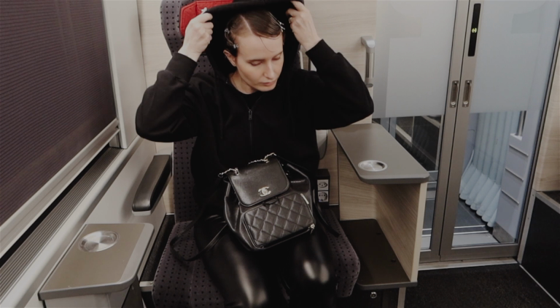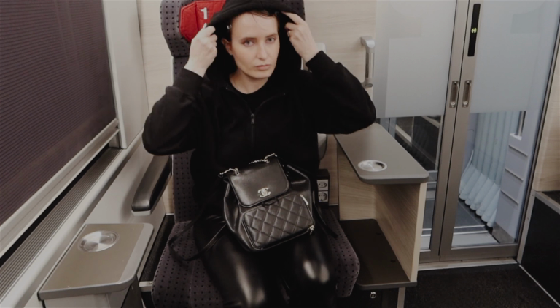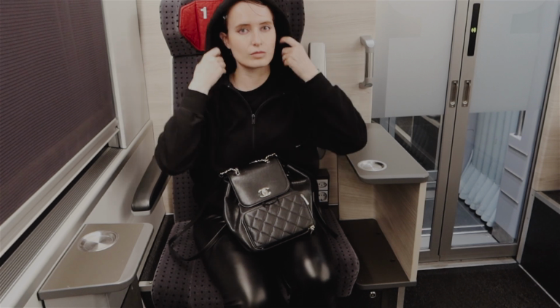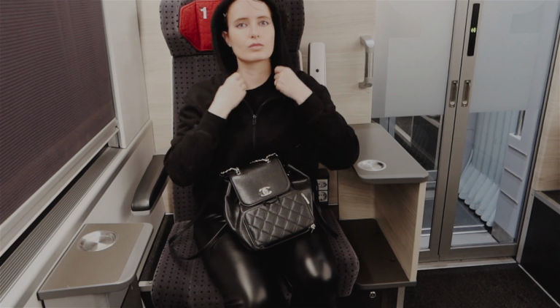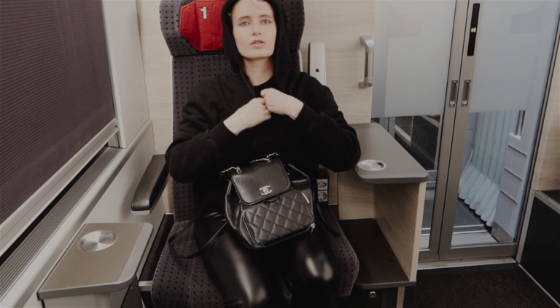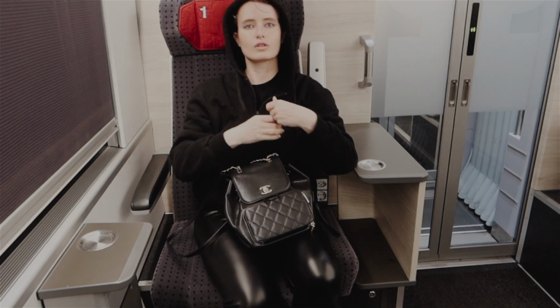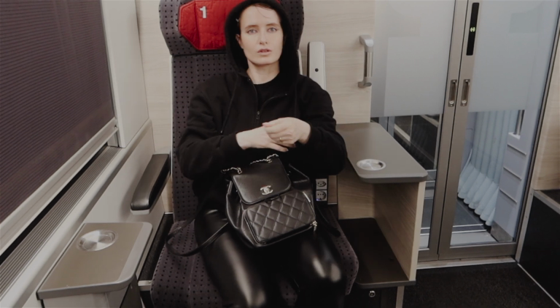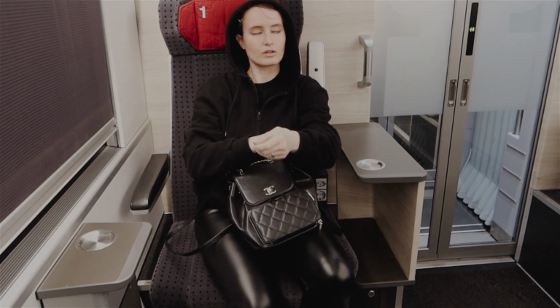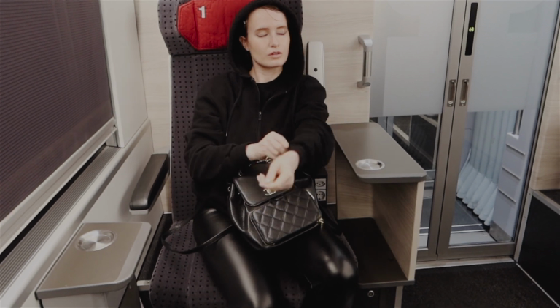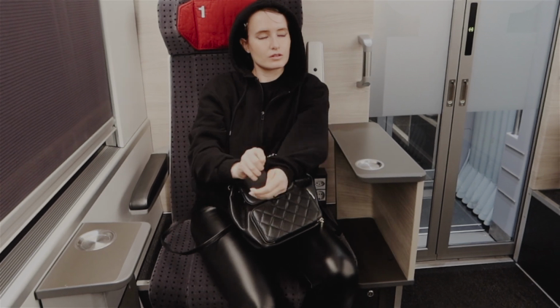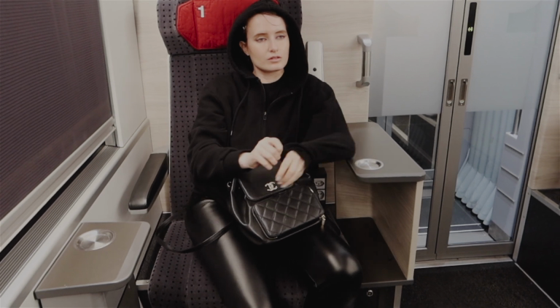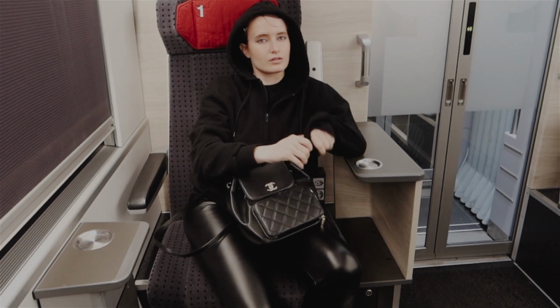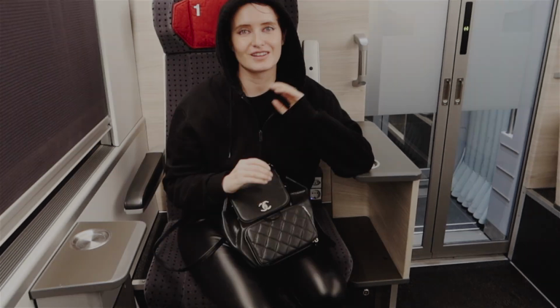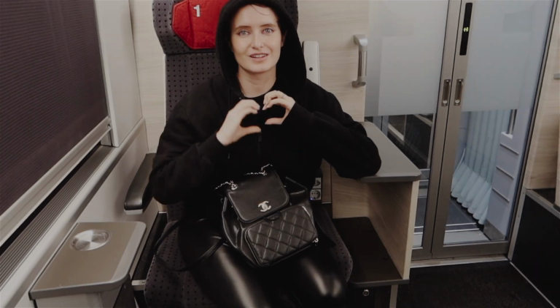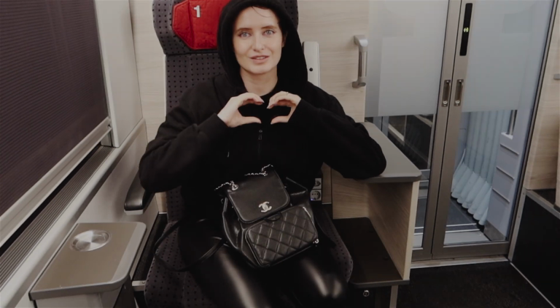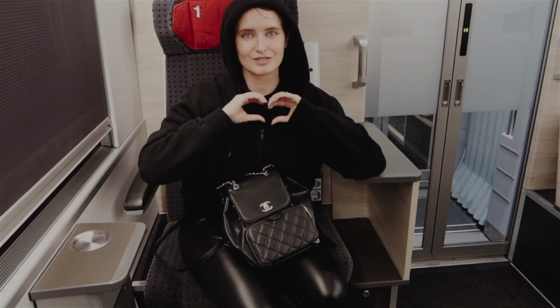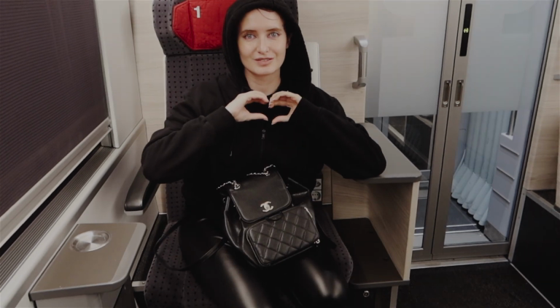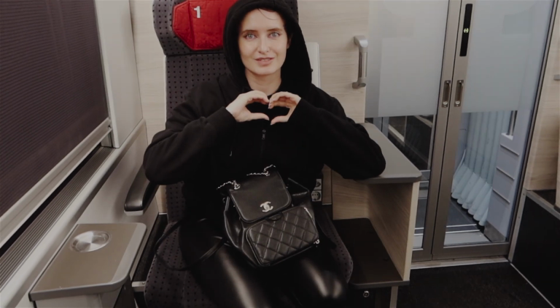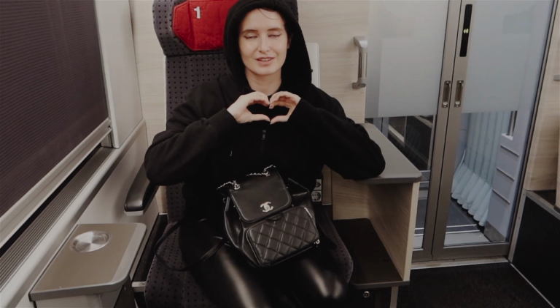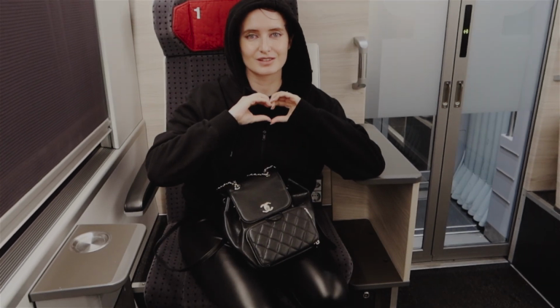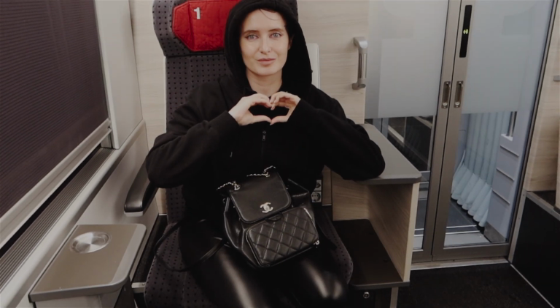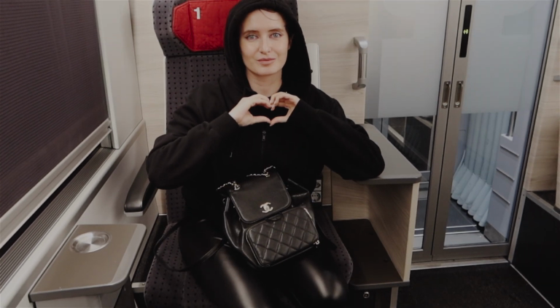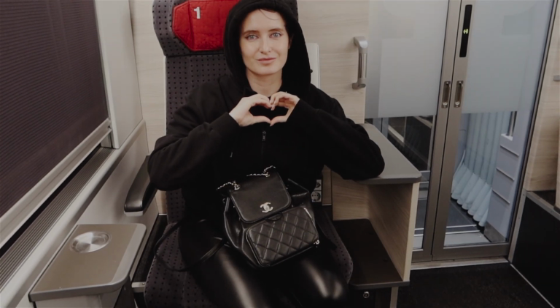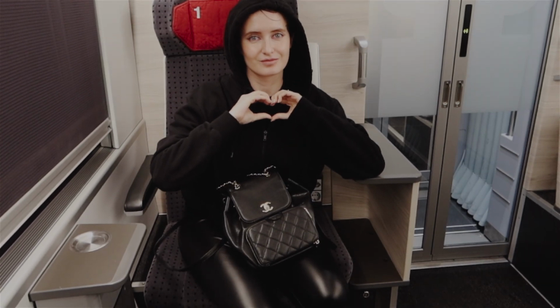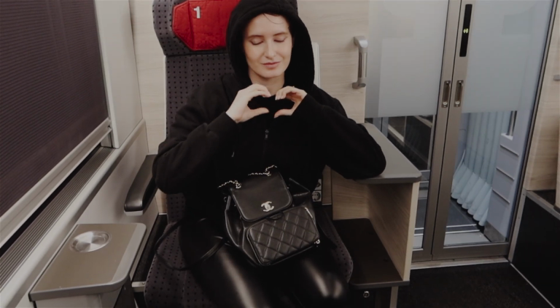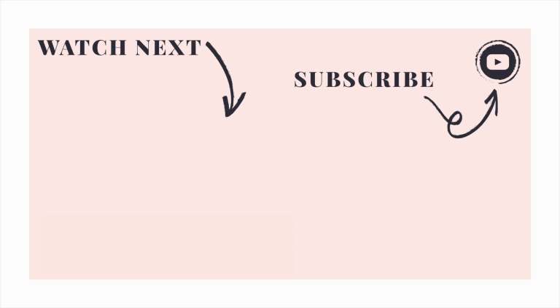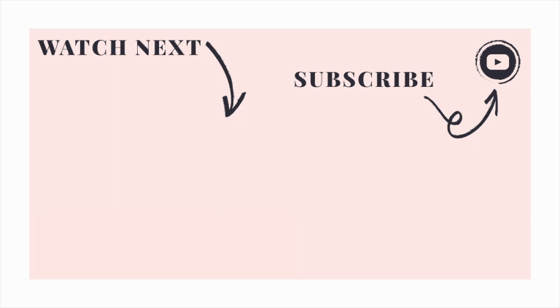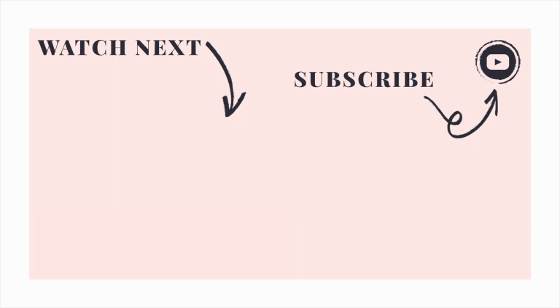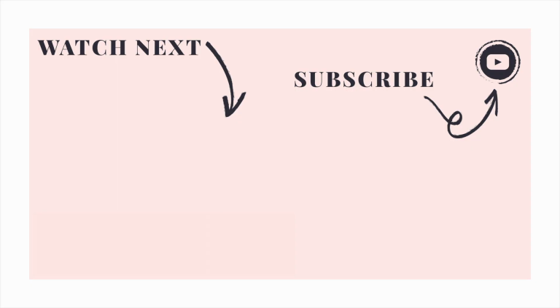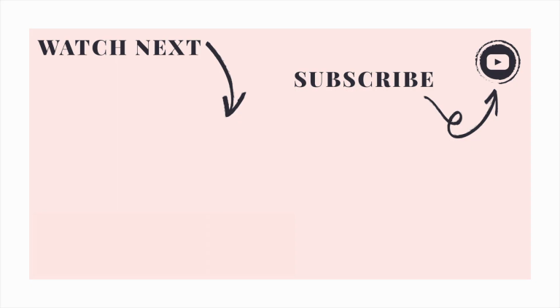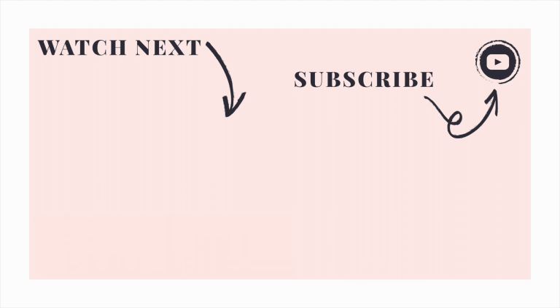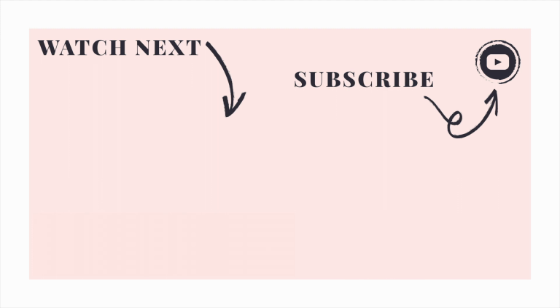Thank you so much for watching. I love you and leave you — see you soon in the next video. Bye bye!